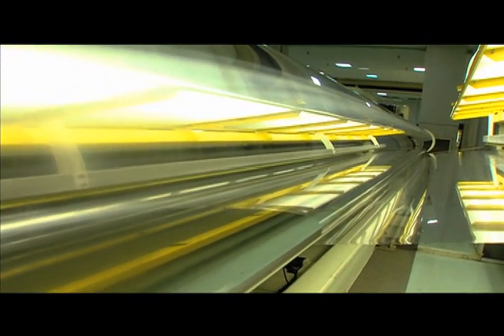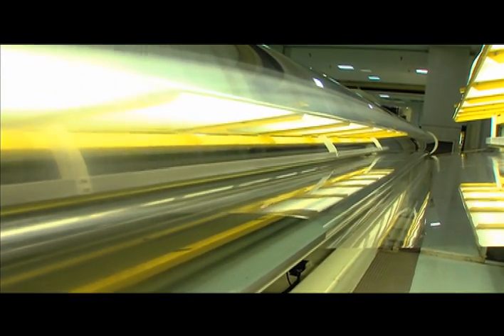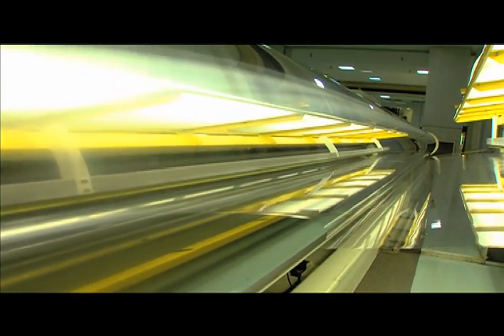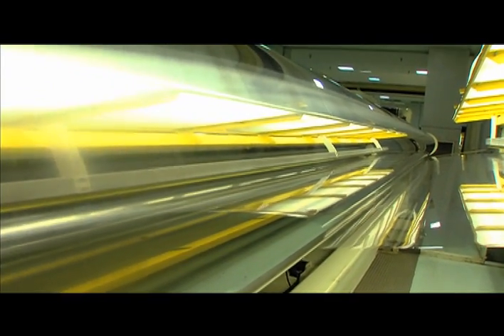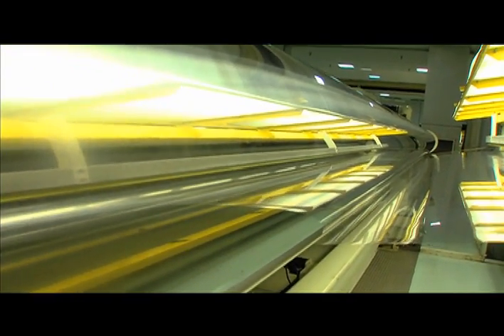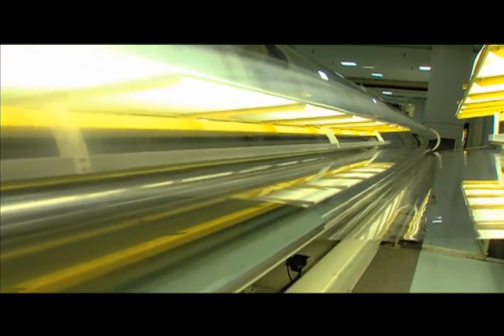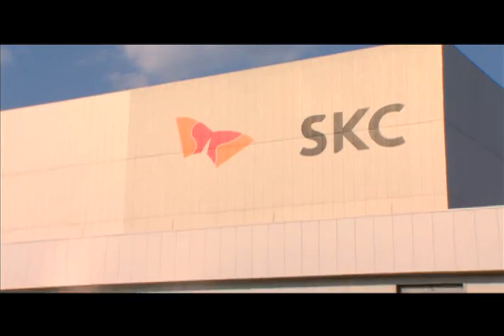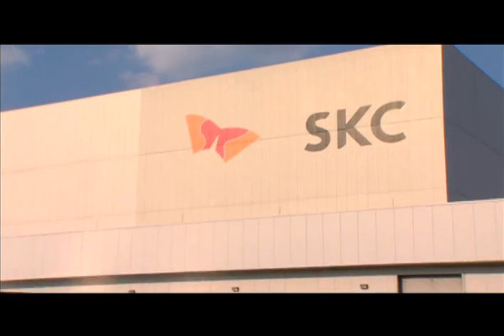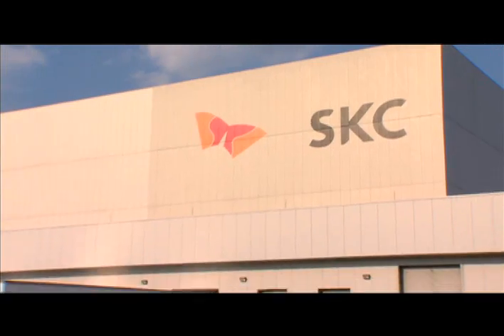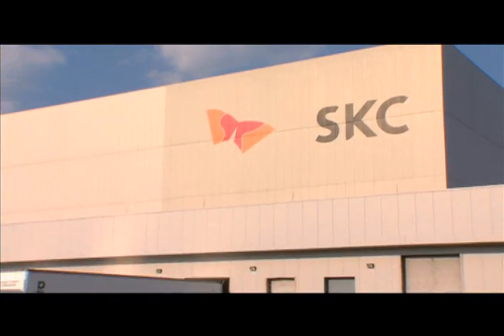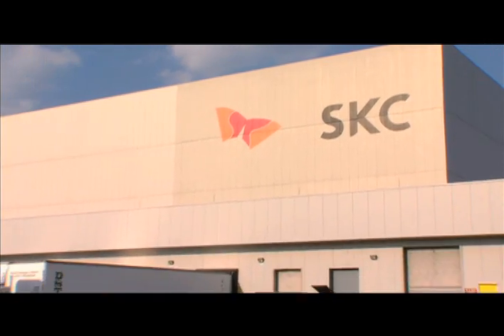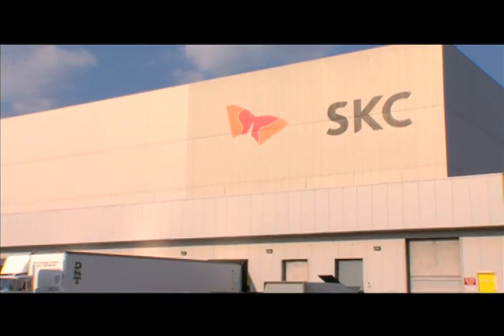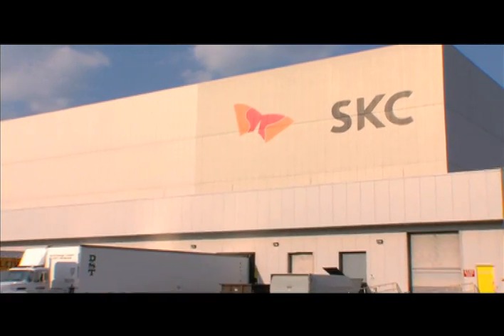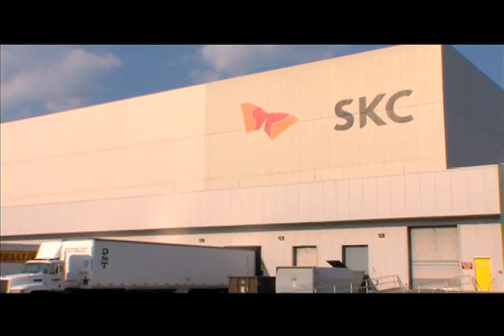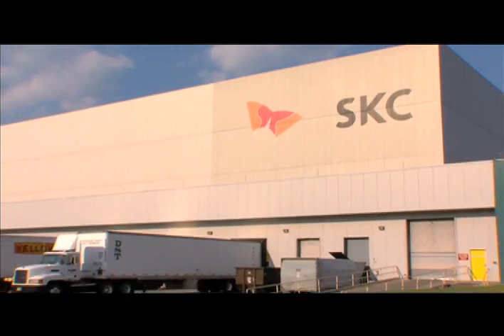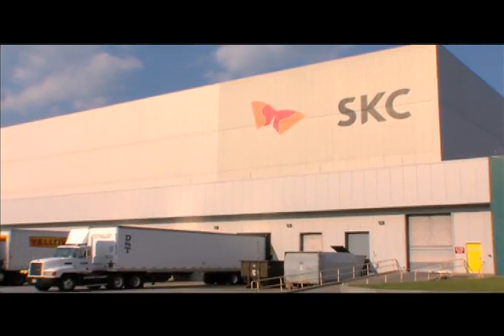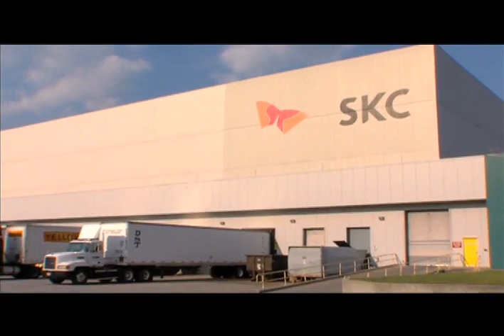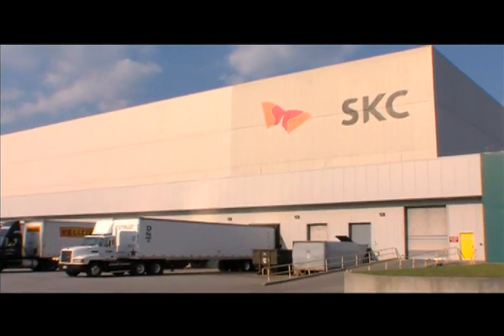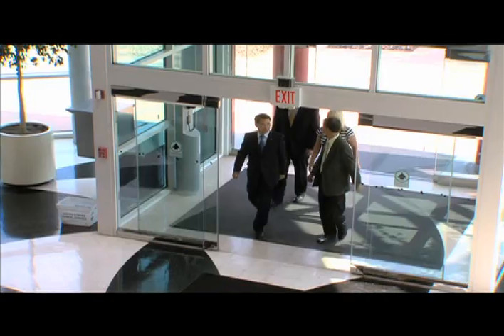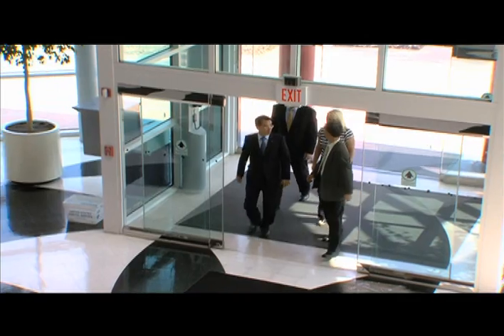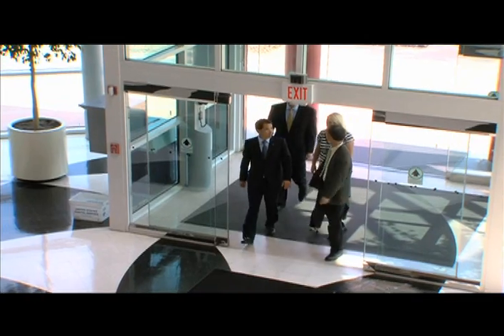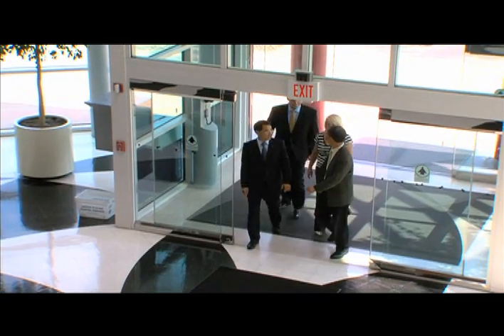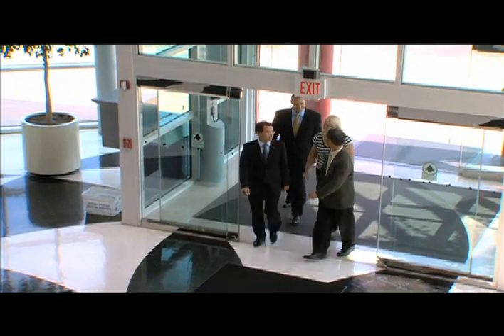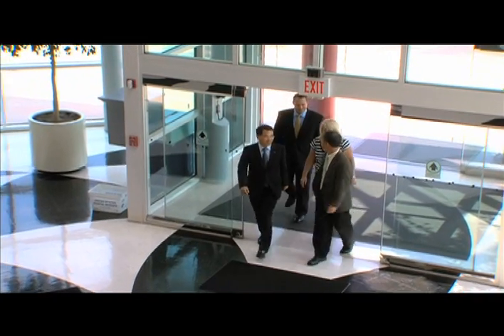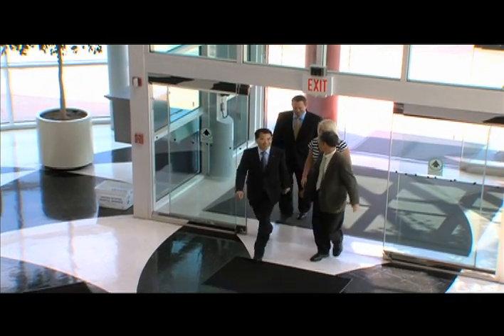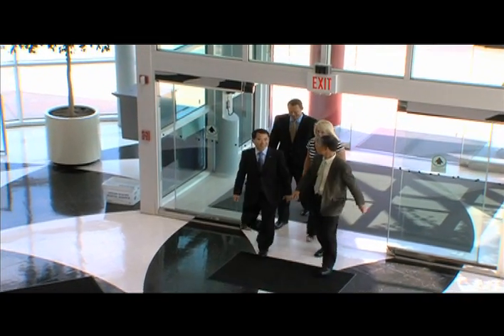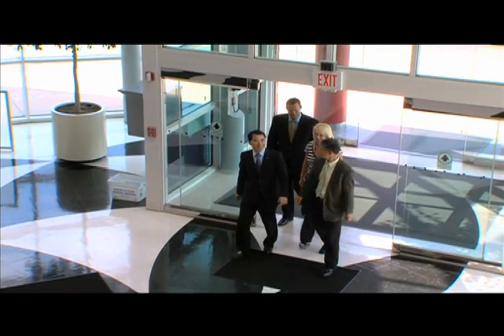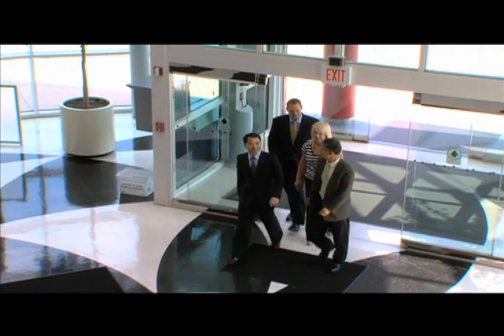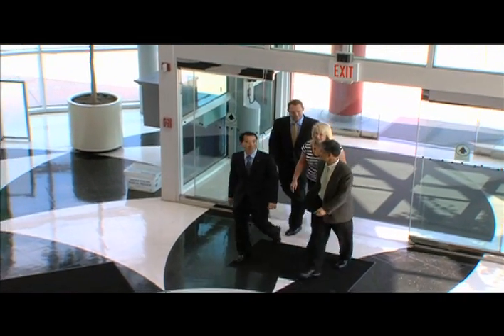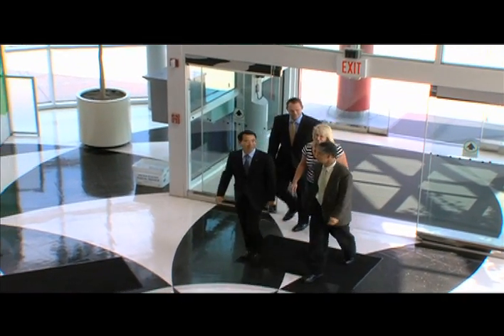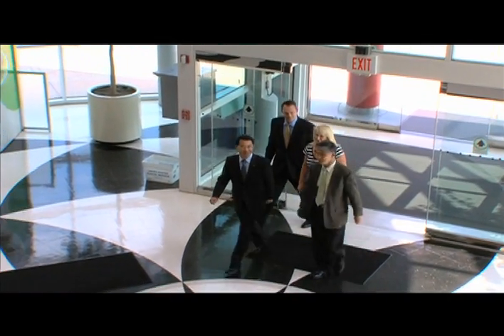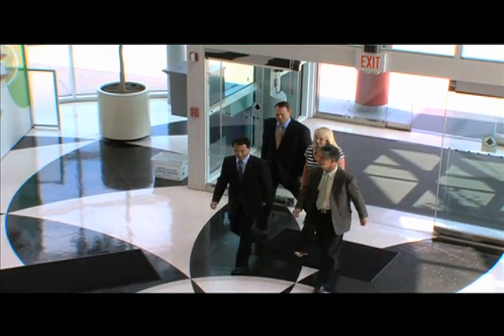Frito-Lay, a leading global supplier of snack products, has implemented PLA film into their packaging.